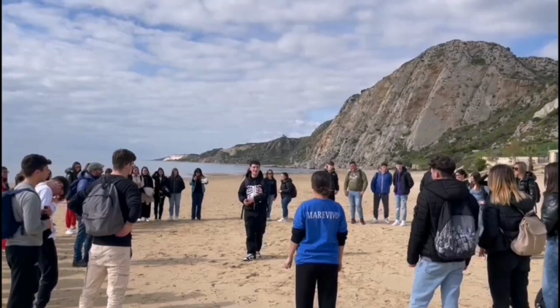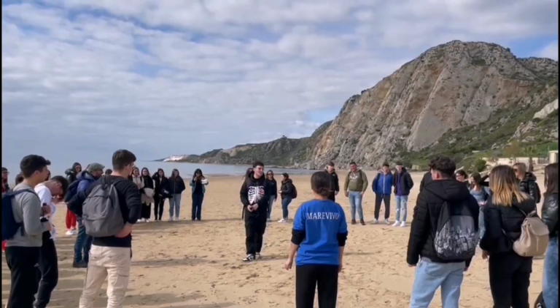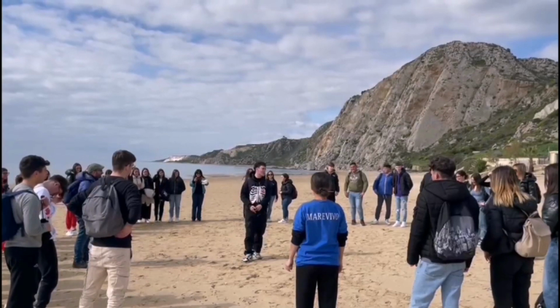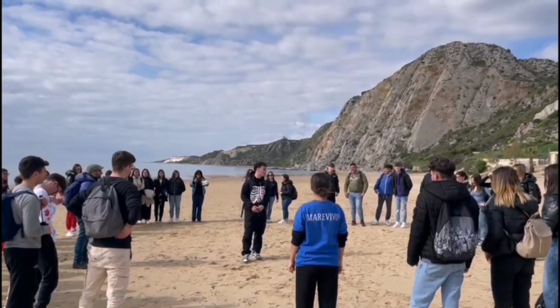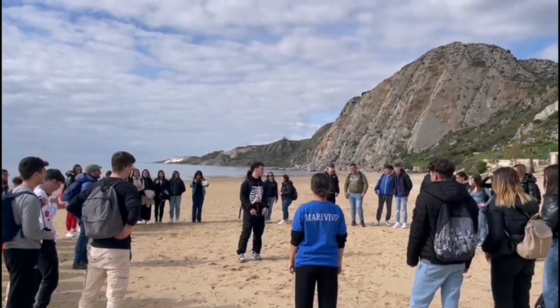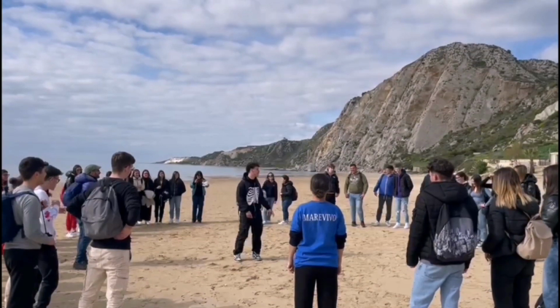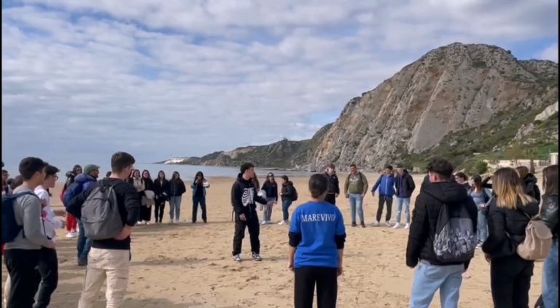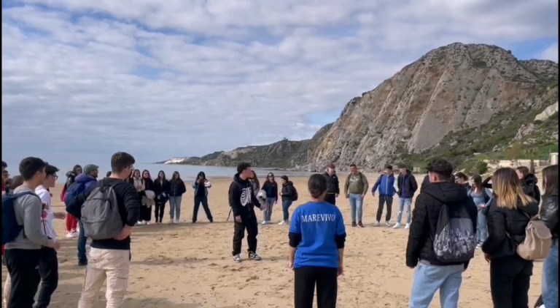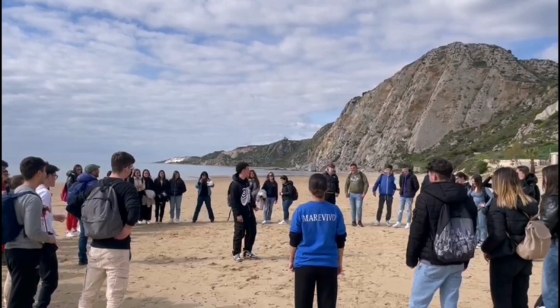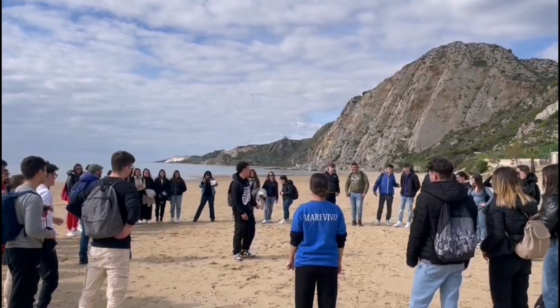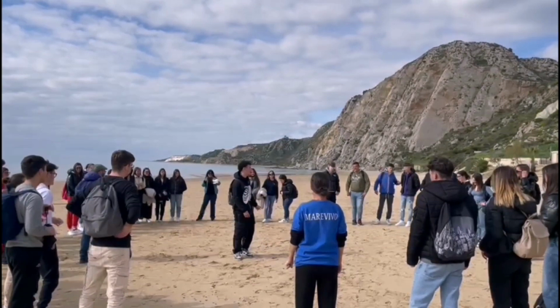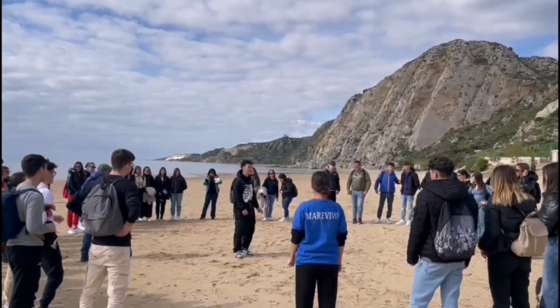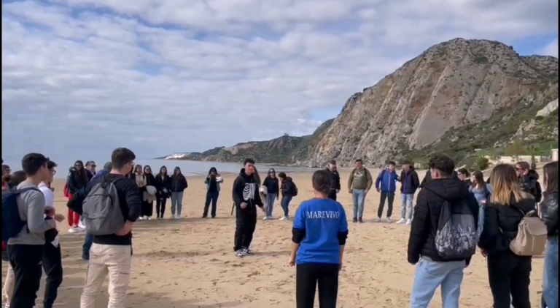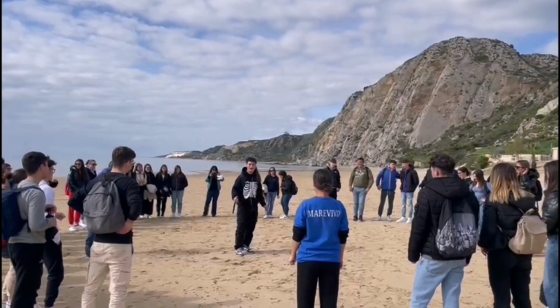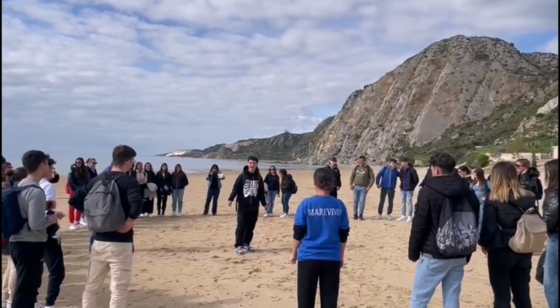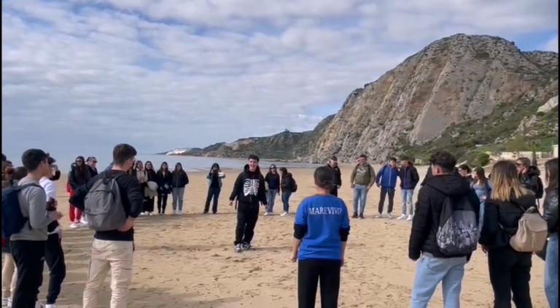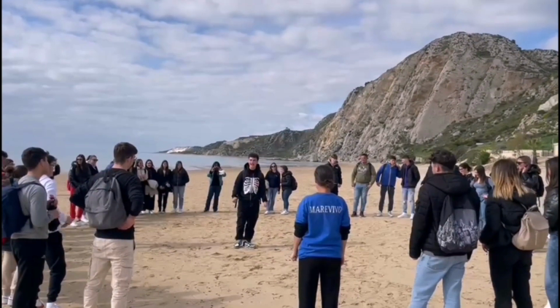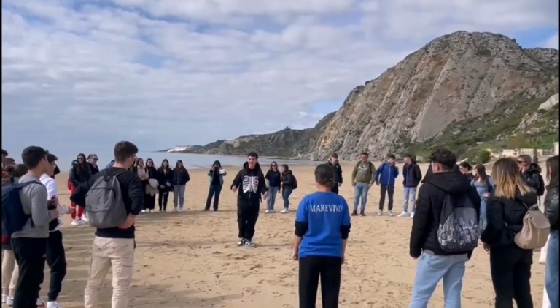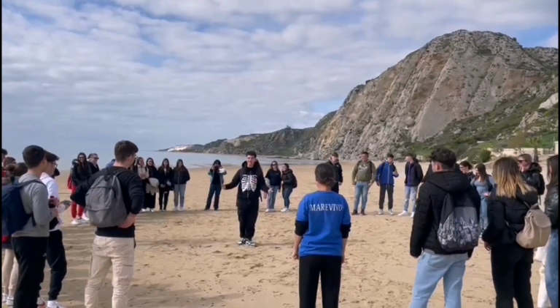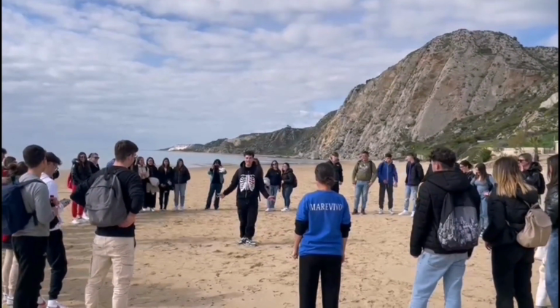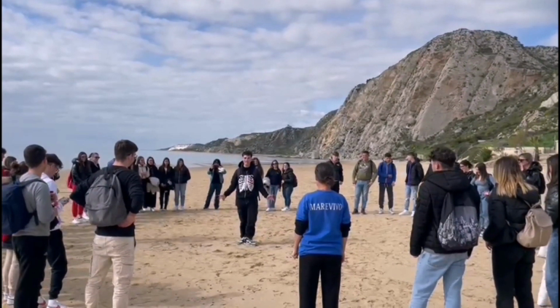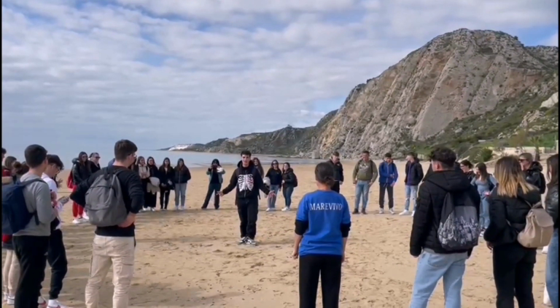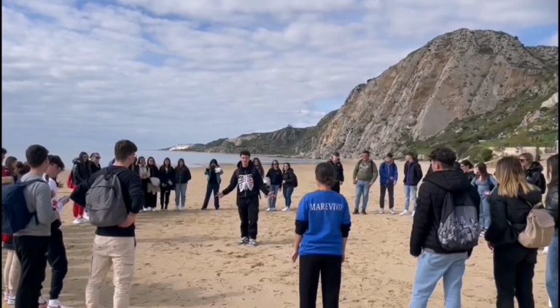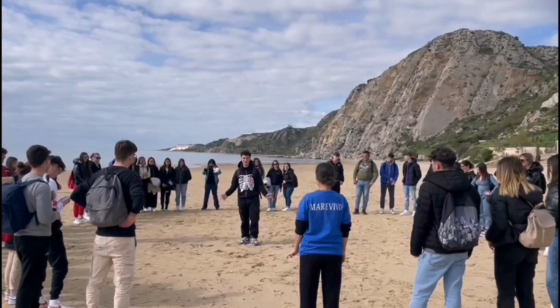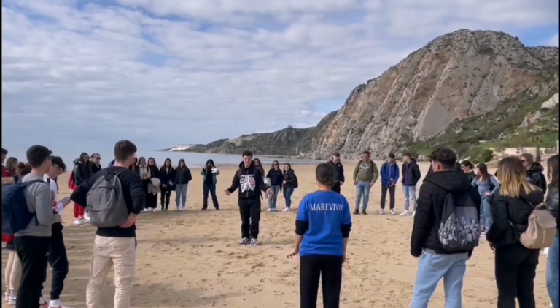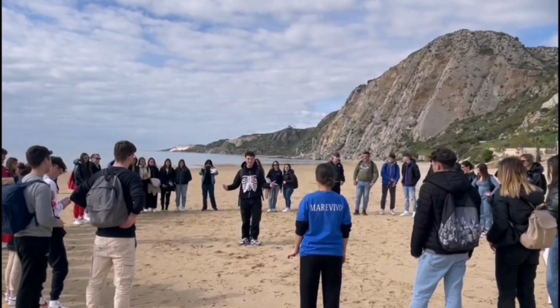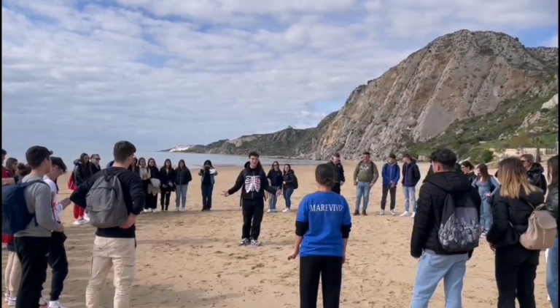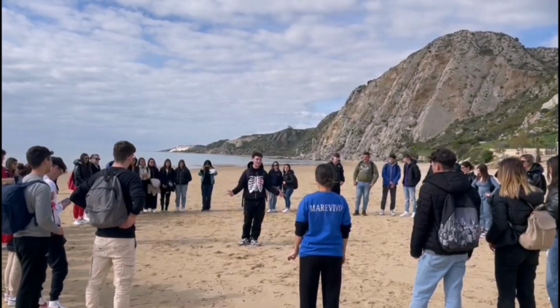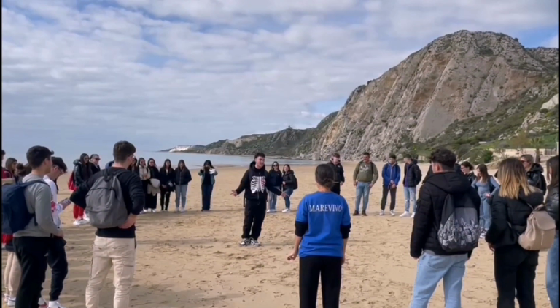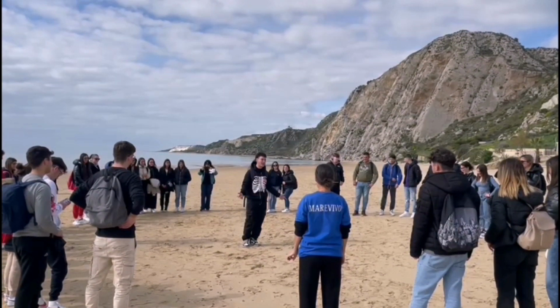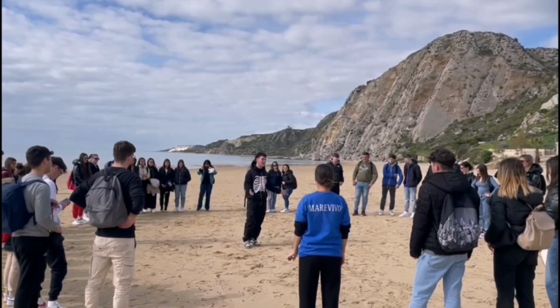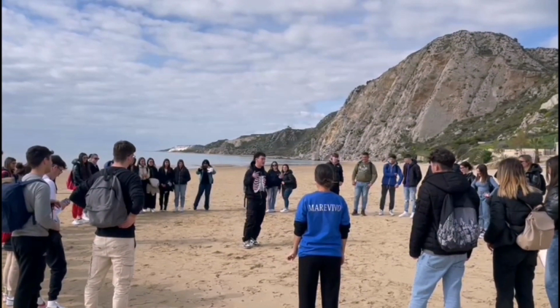Mare Vivo è composta da due parole: Mare e Vivo. Diciamolo insieme.